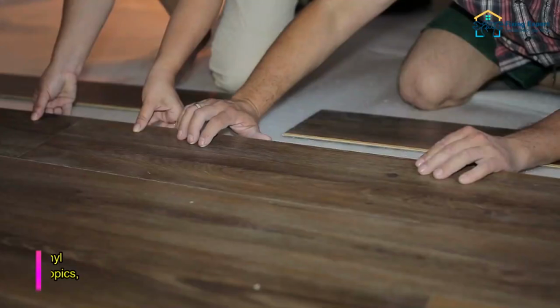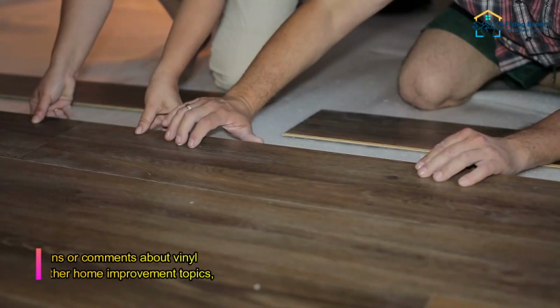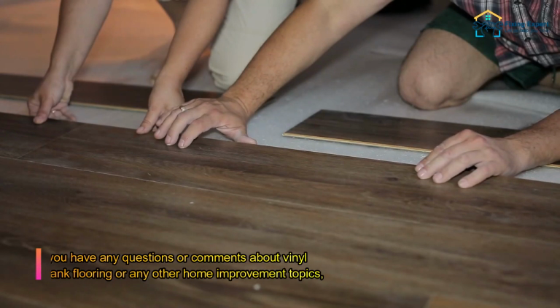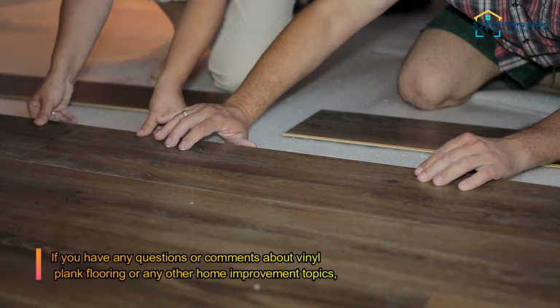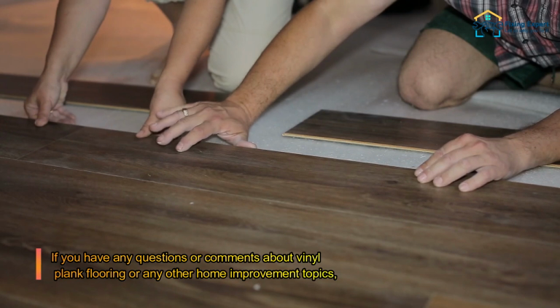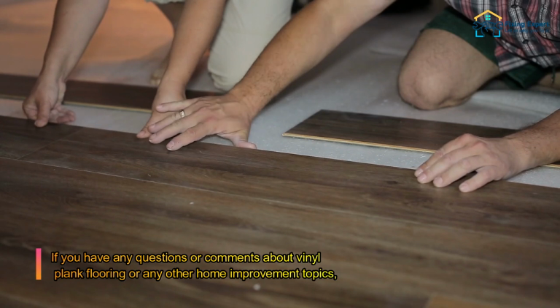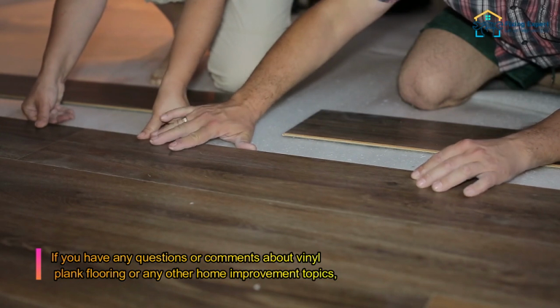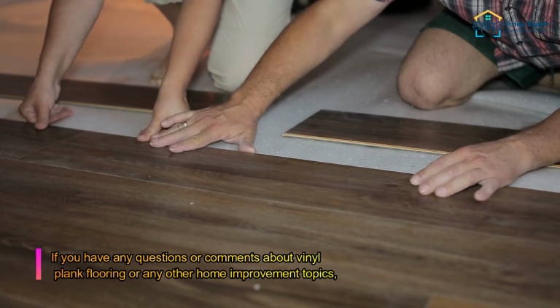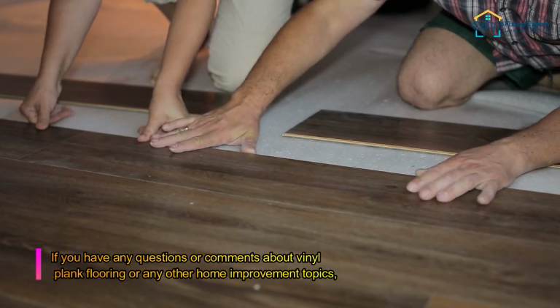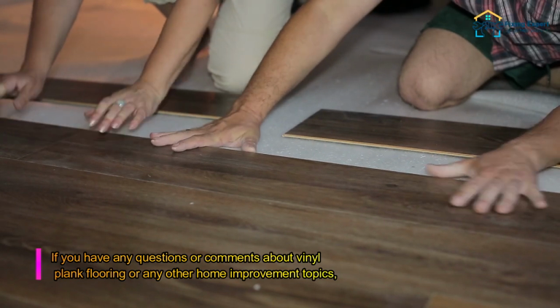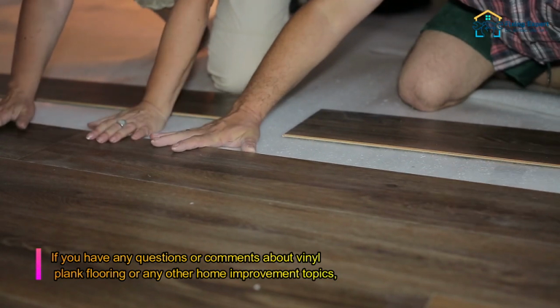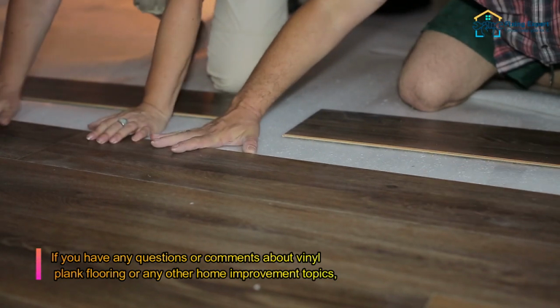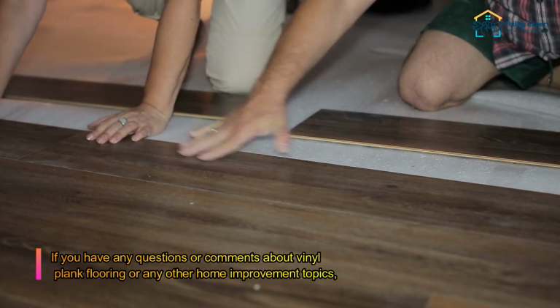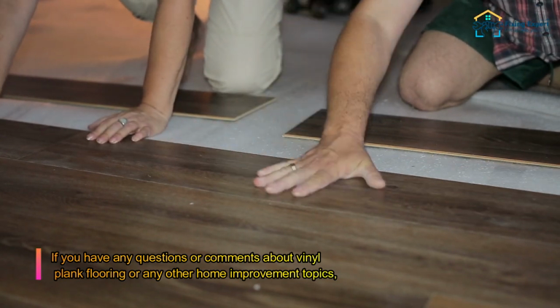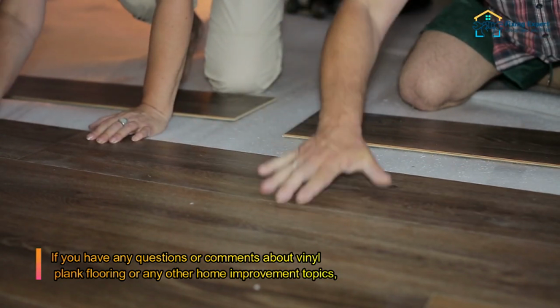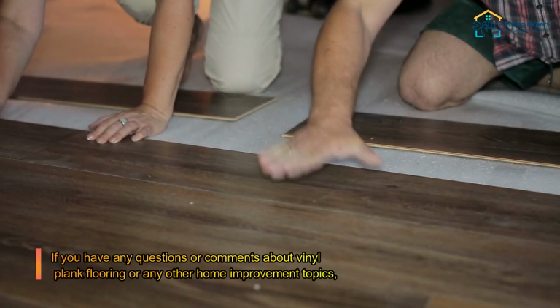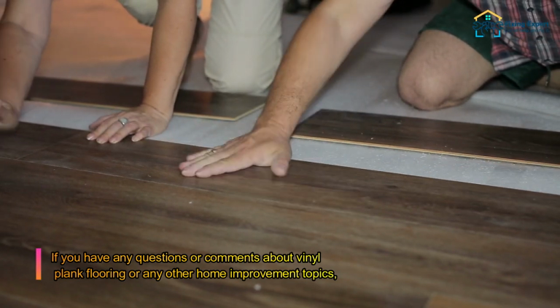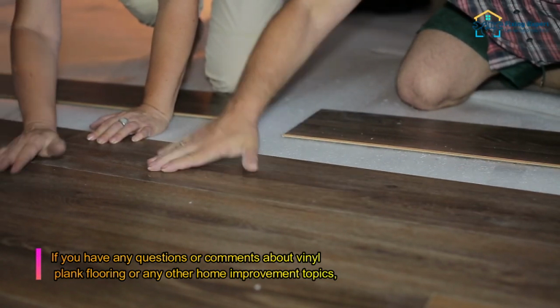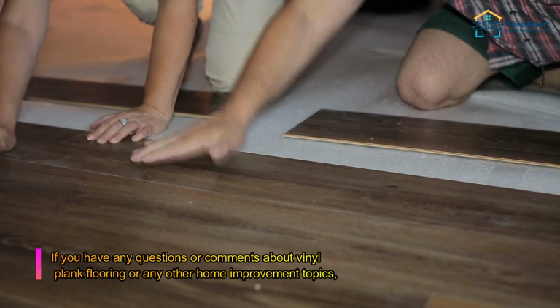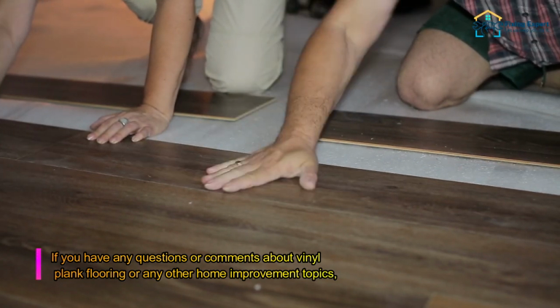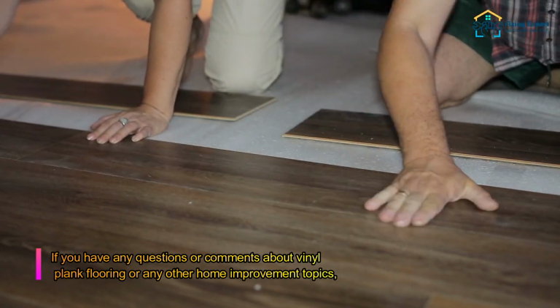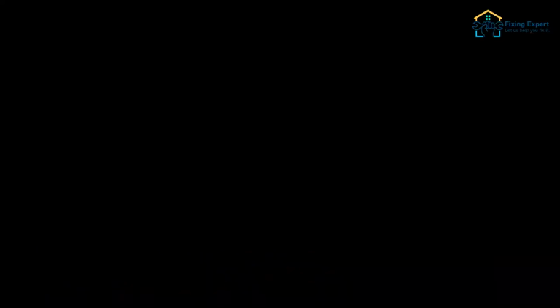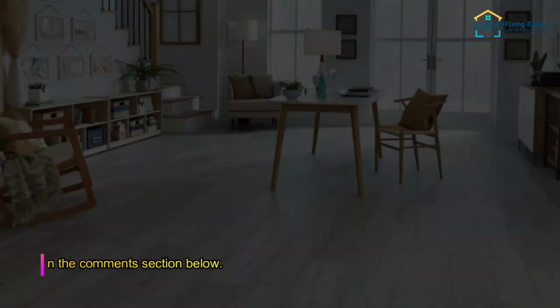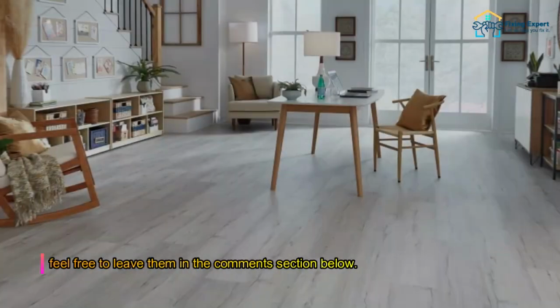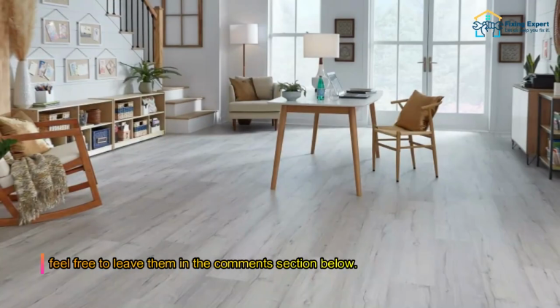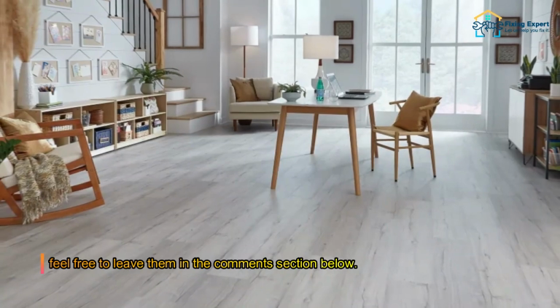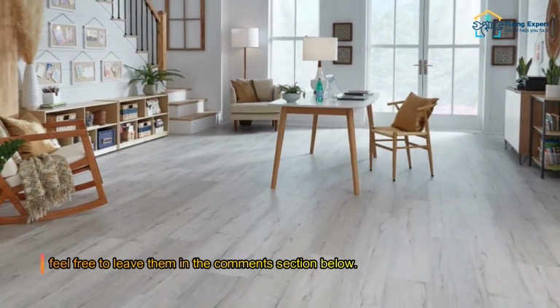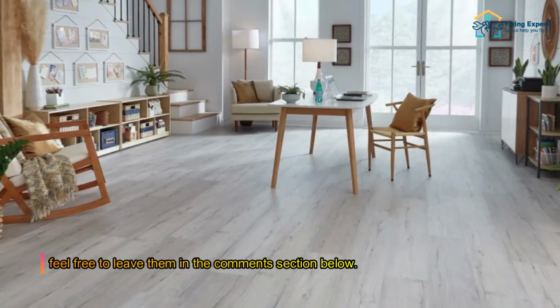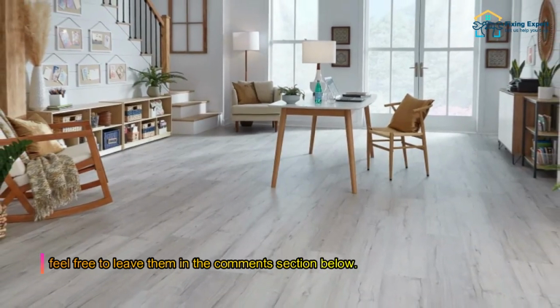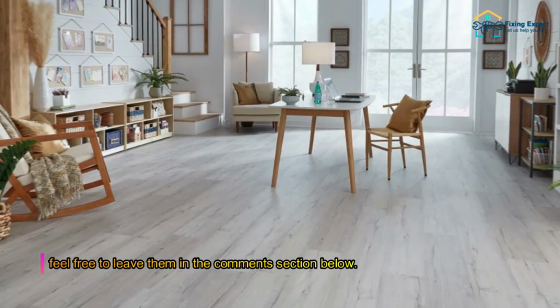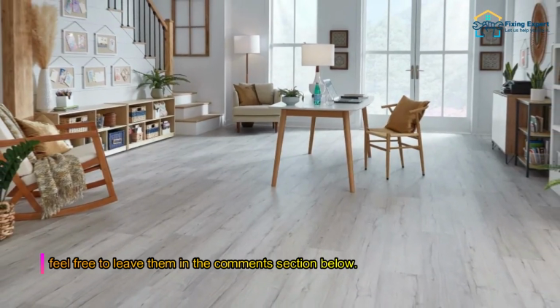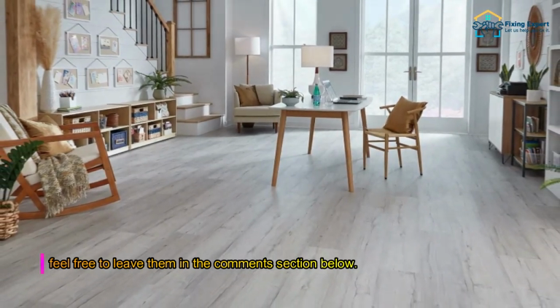If you have any questions or comments about vinyl plank flooring or any other home improvement topics, feel free to leave them in the comments section below.